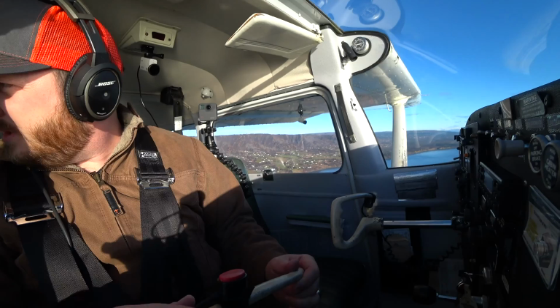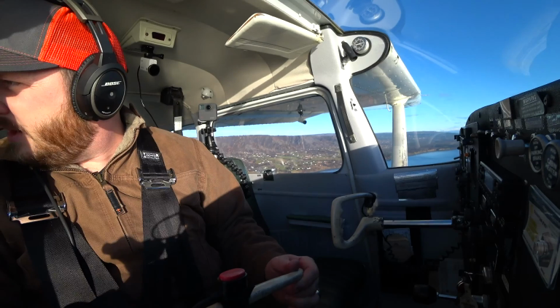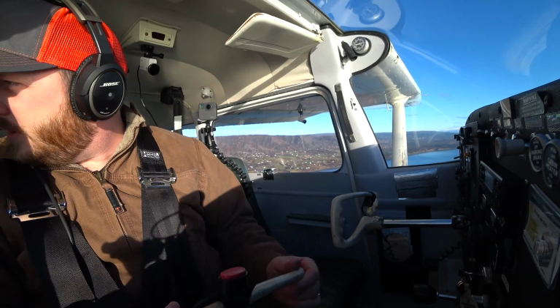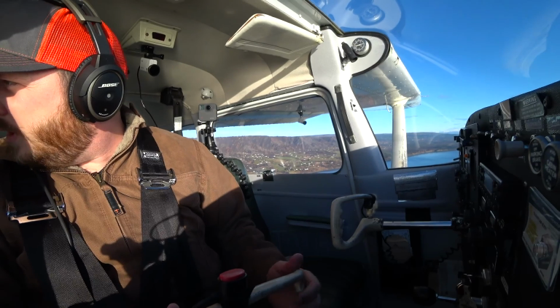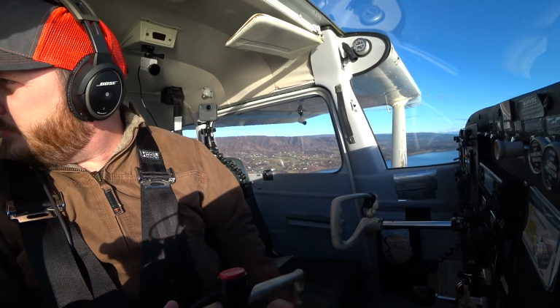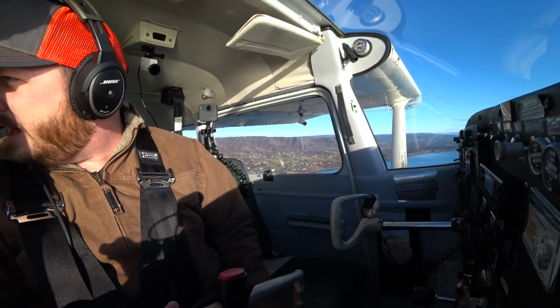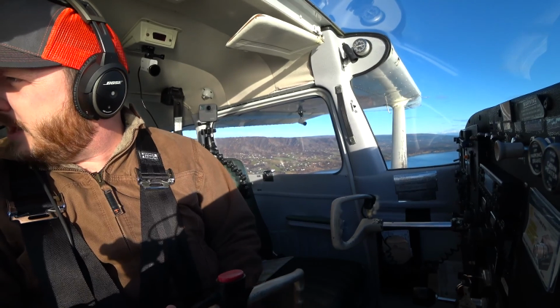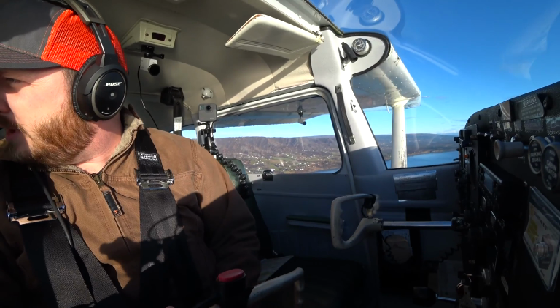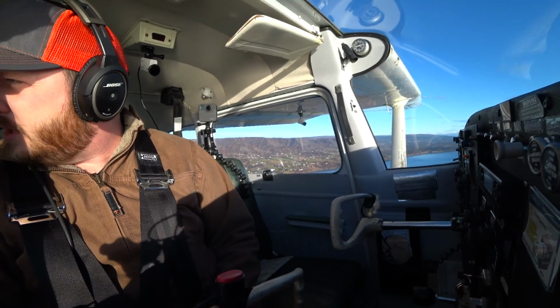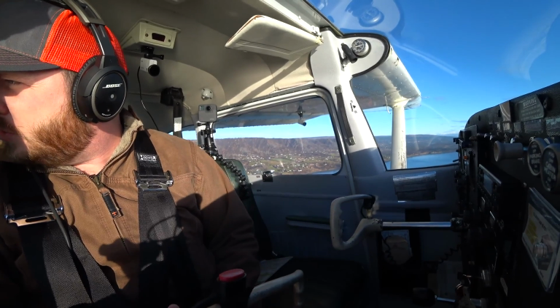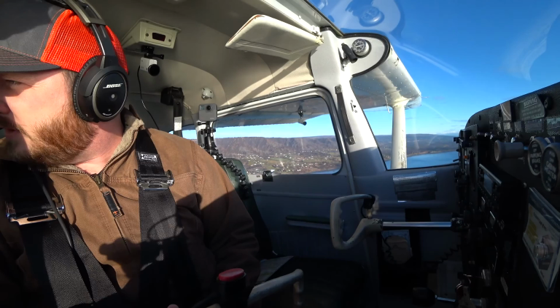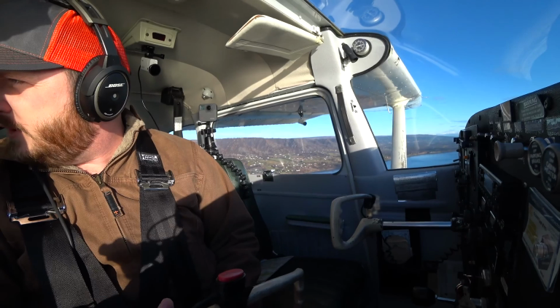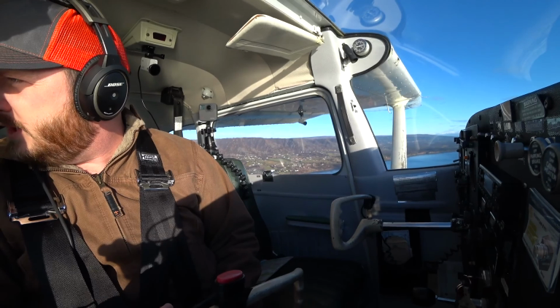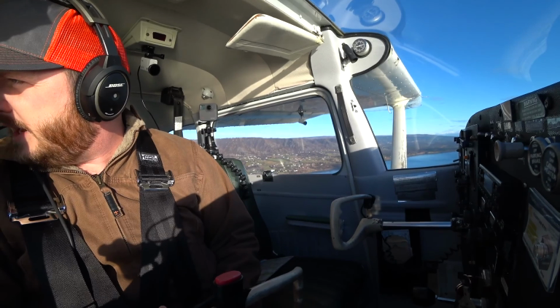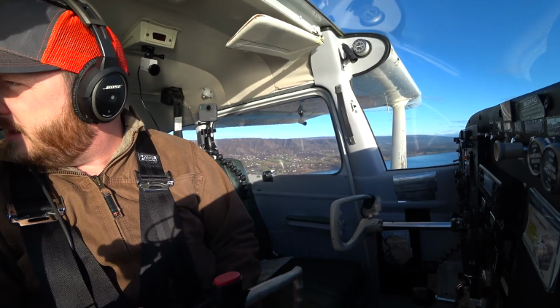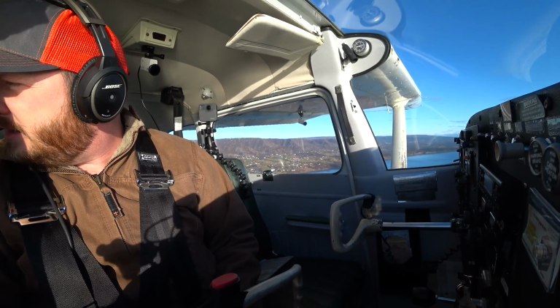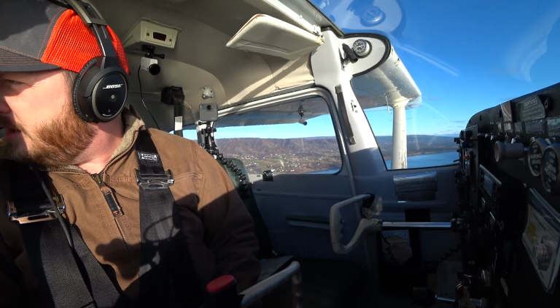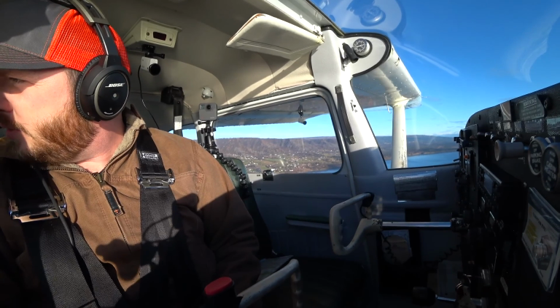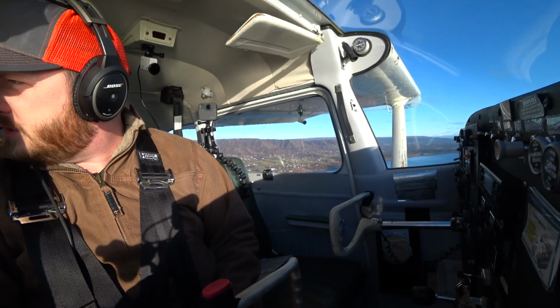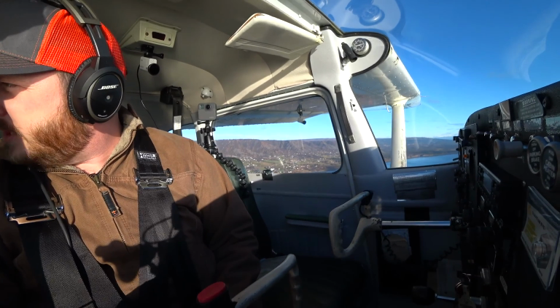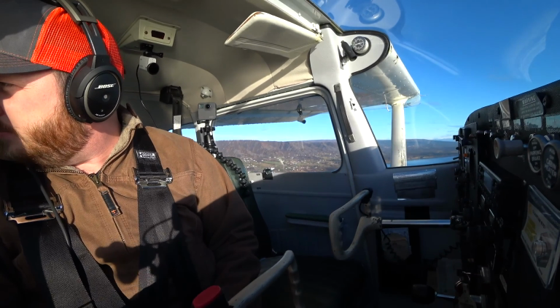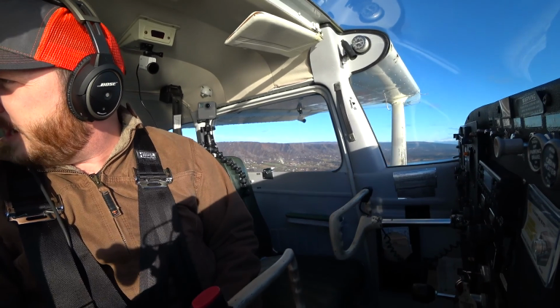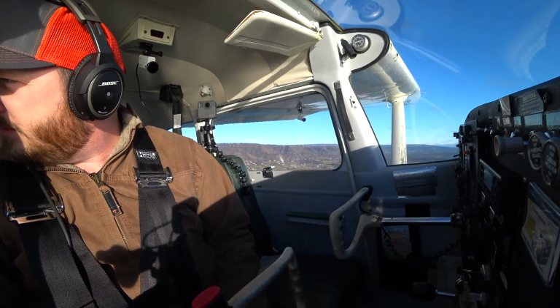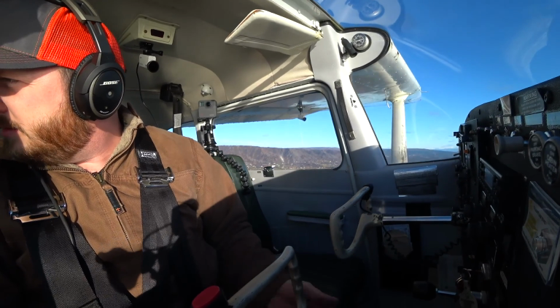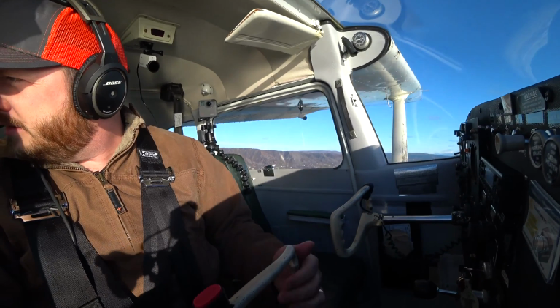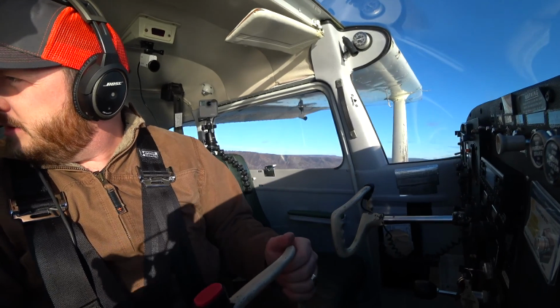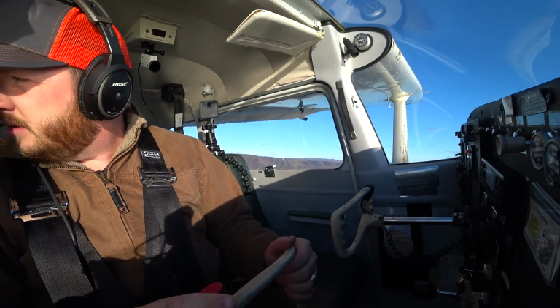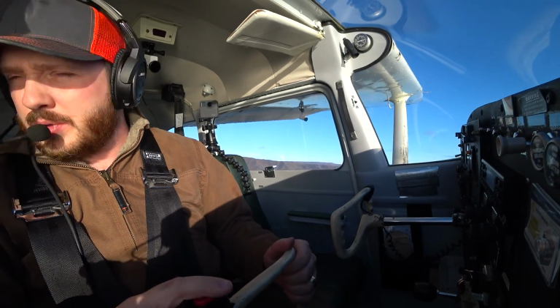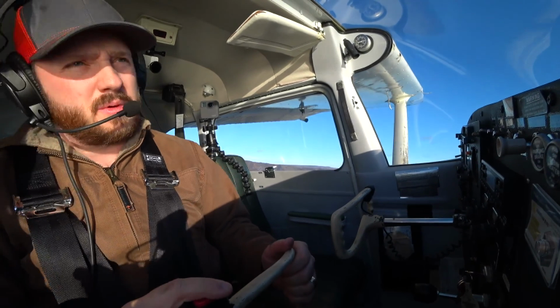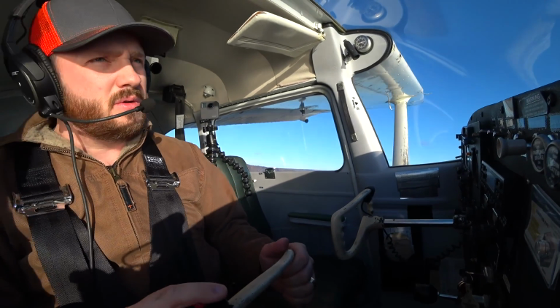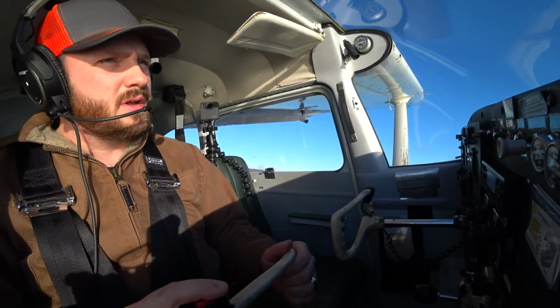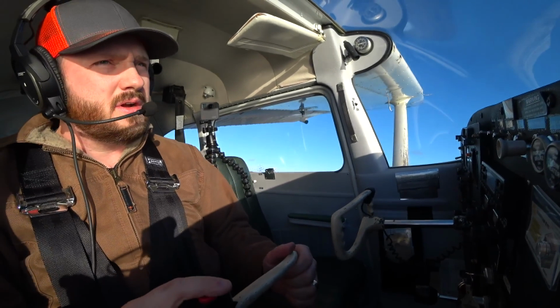Alright everybody, welcome back. I am on a short field landing approach — I'm in the pattern. Gonna make a radio call here.